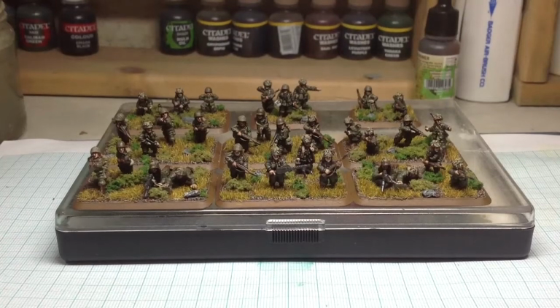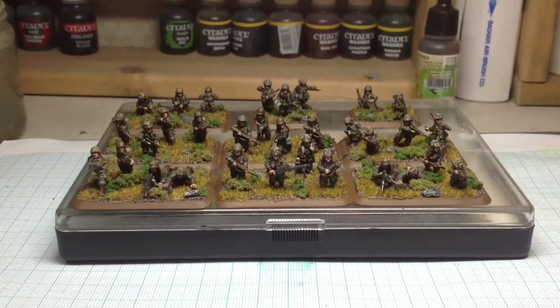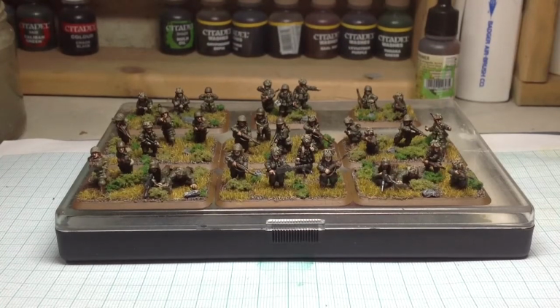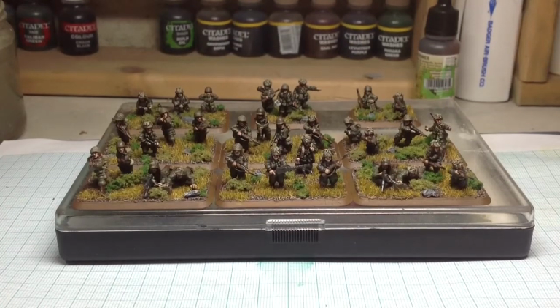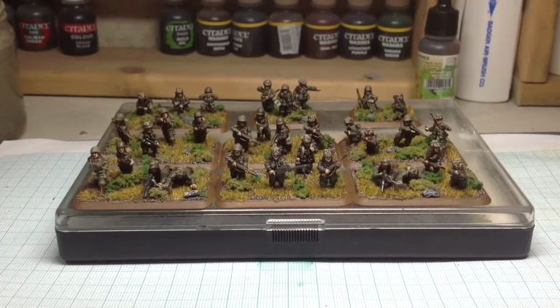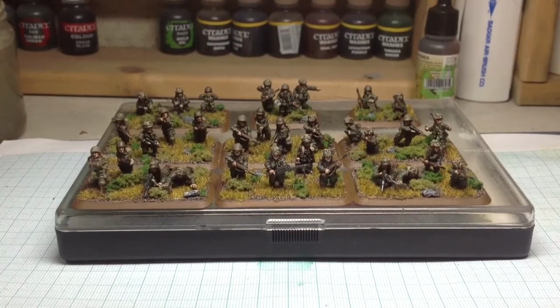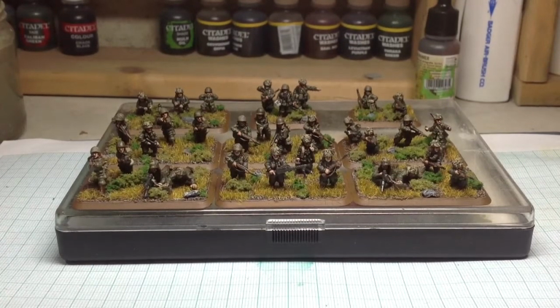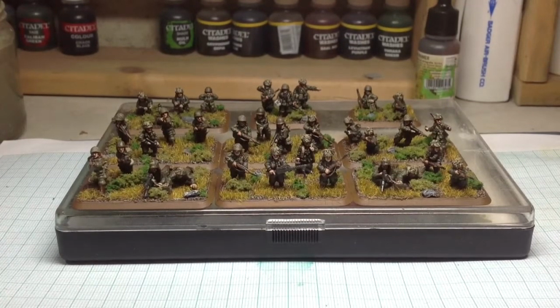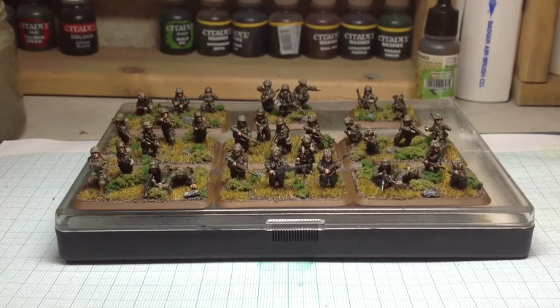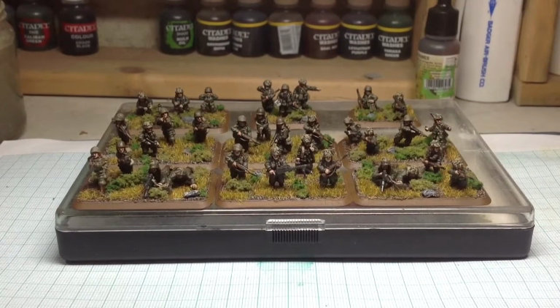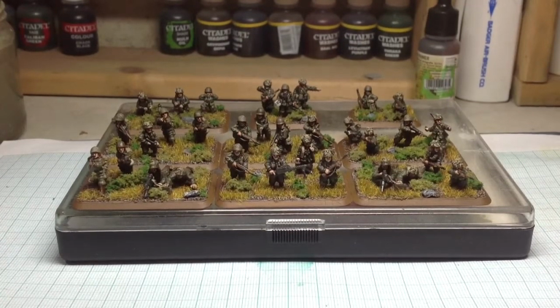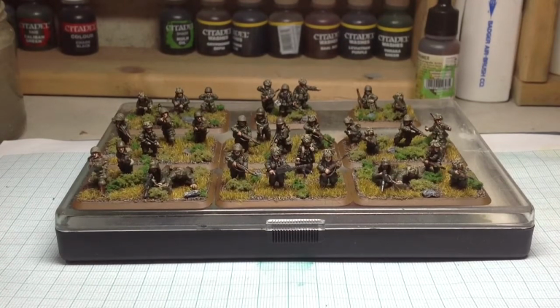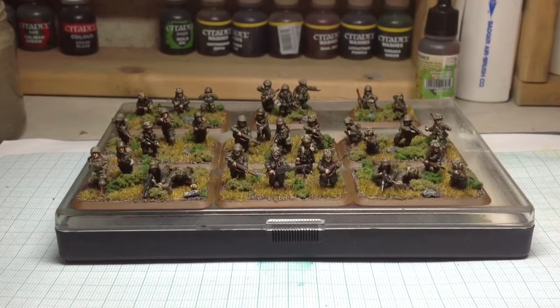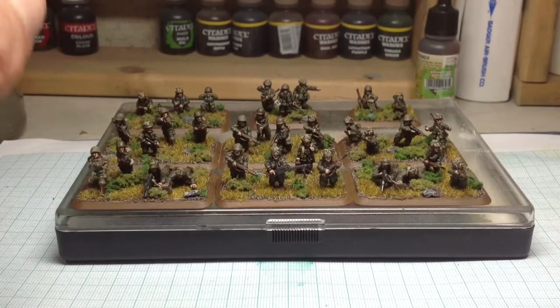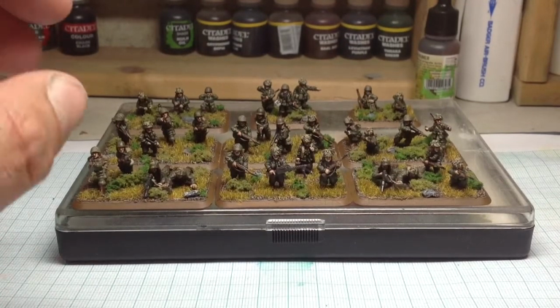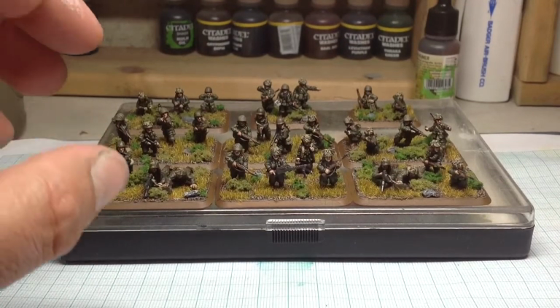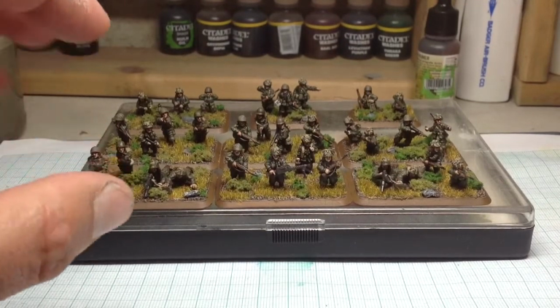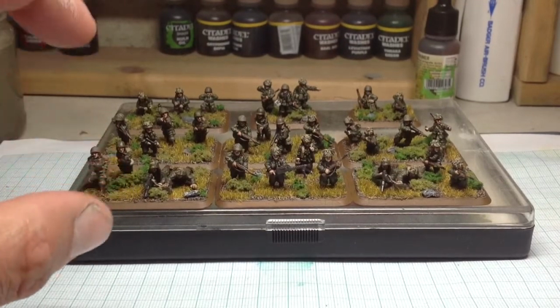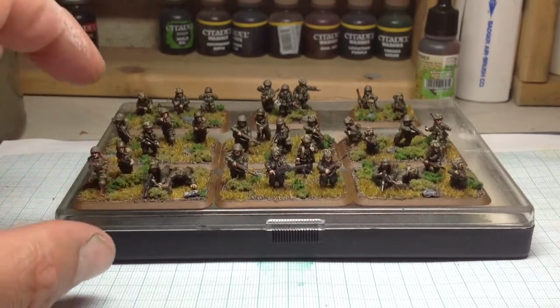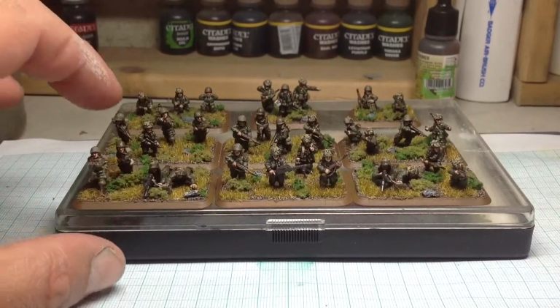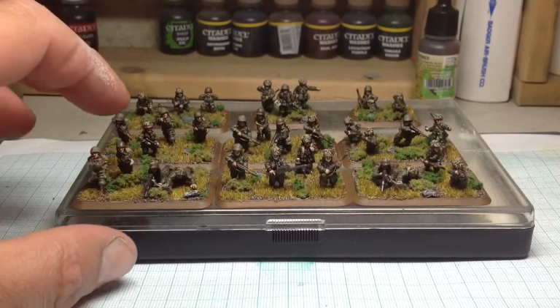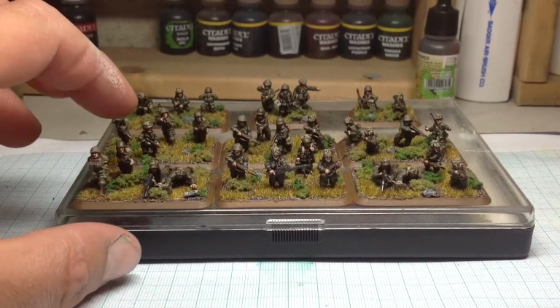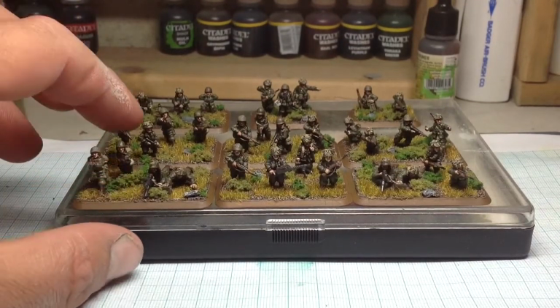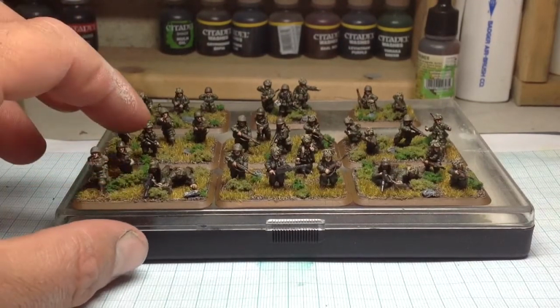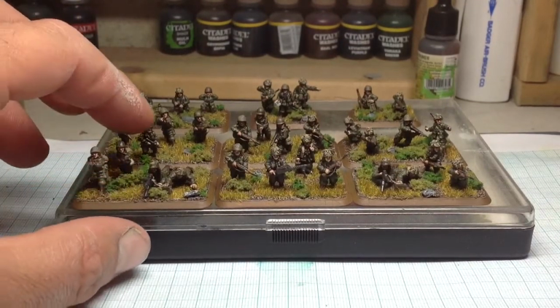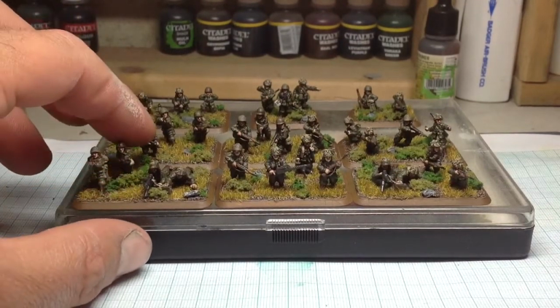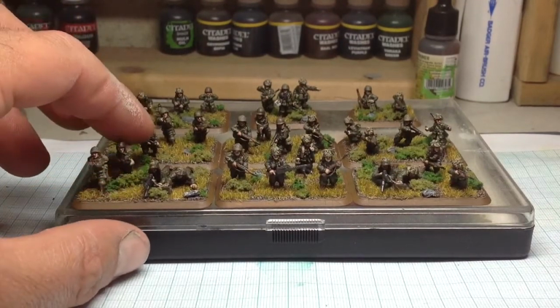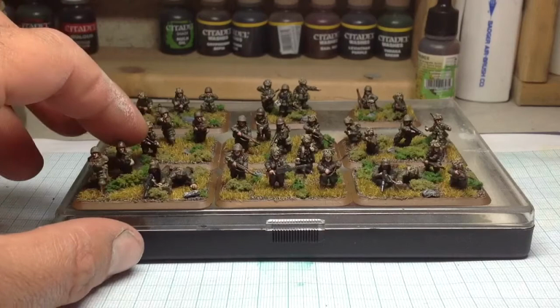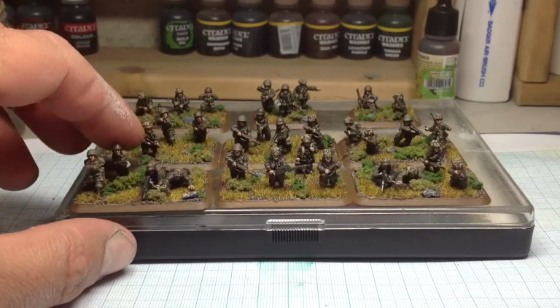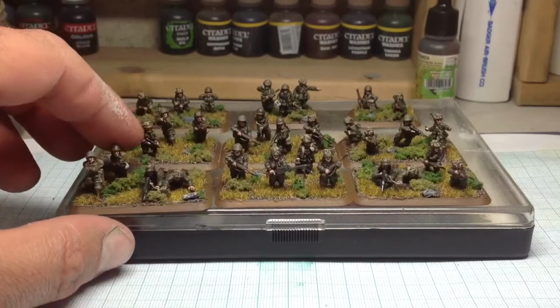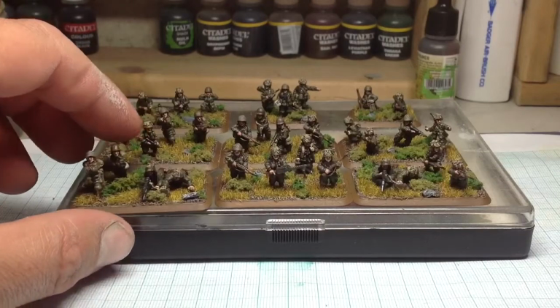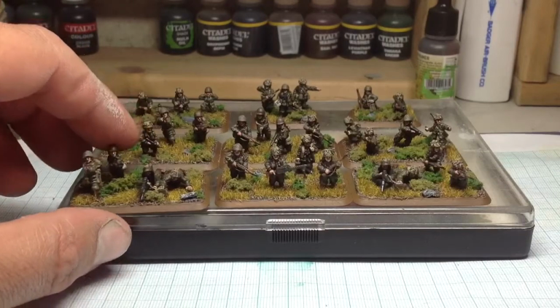Hey guys, just a quick update. I've finished my paratroopers today, just thought I'd show you them.